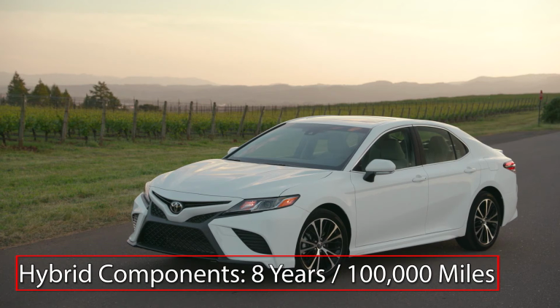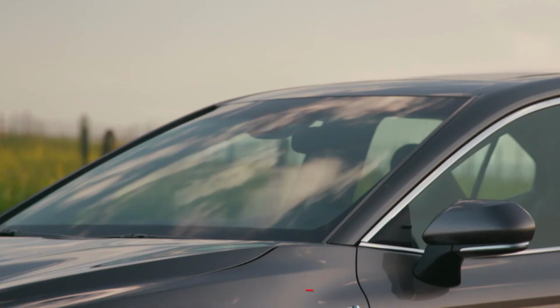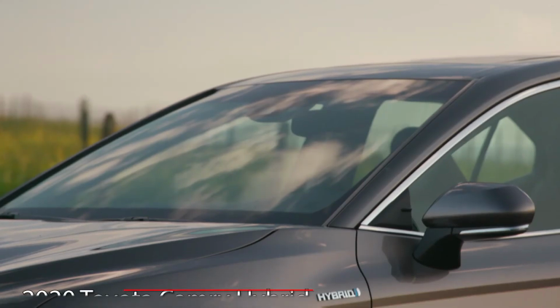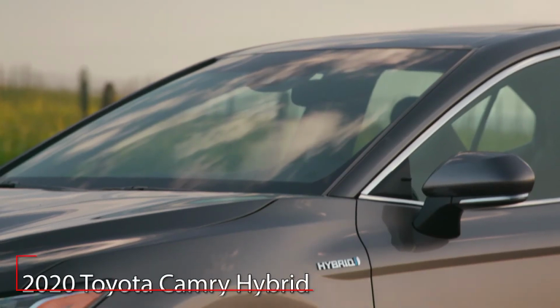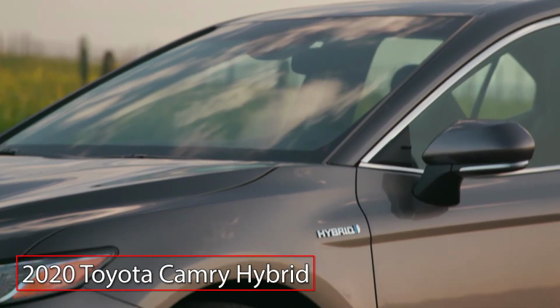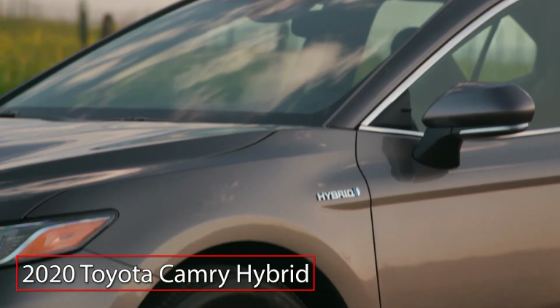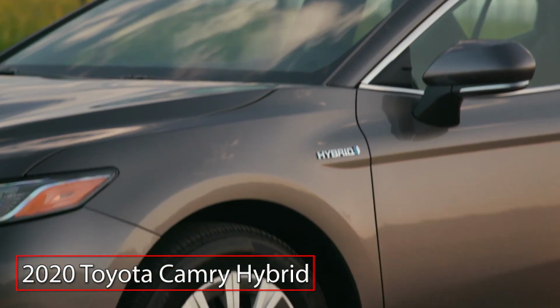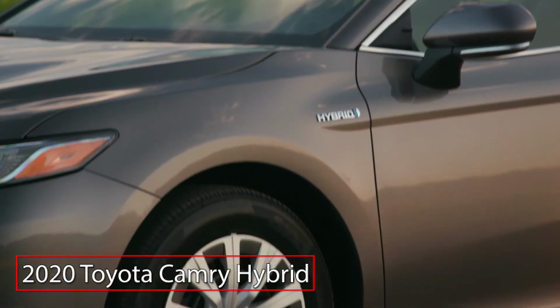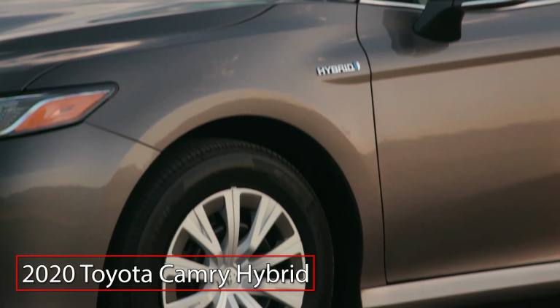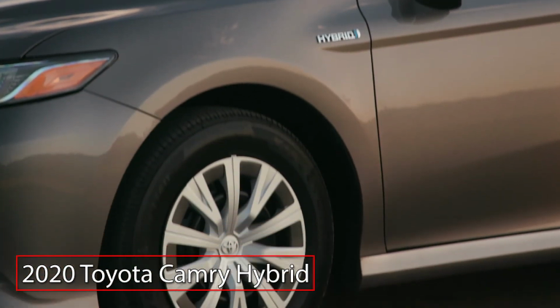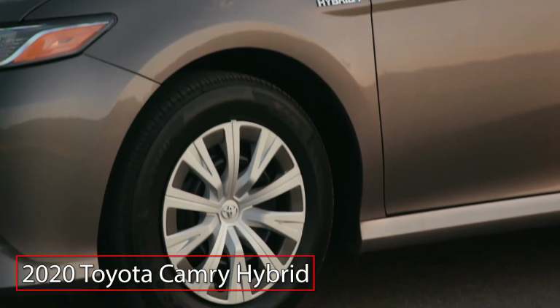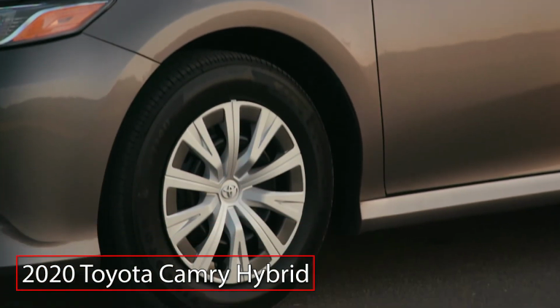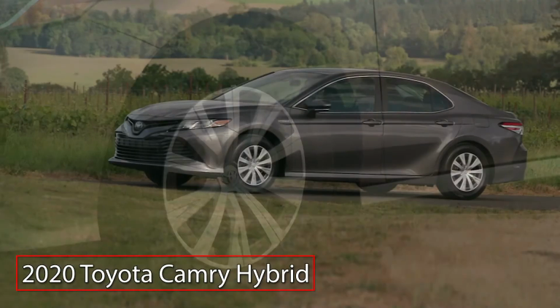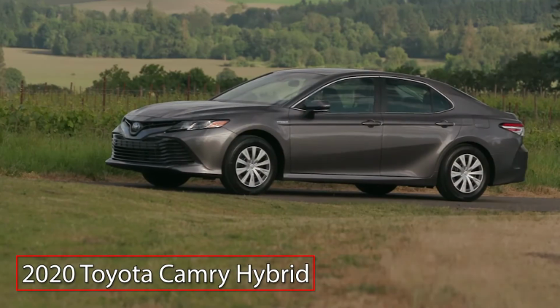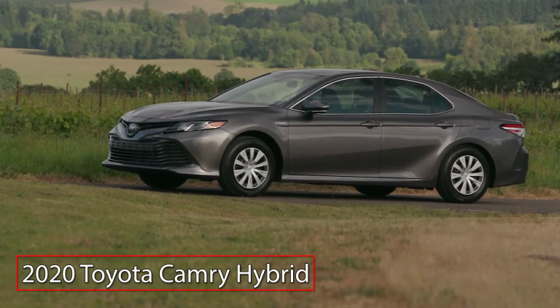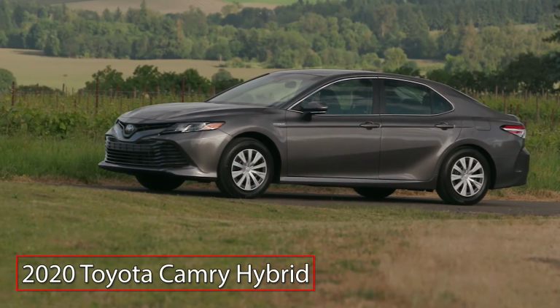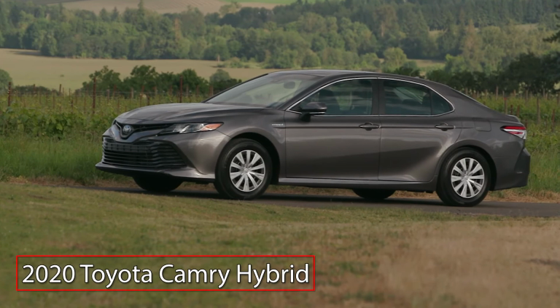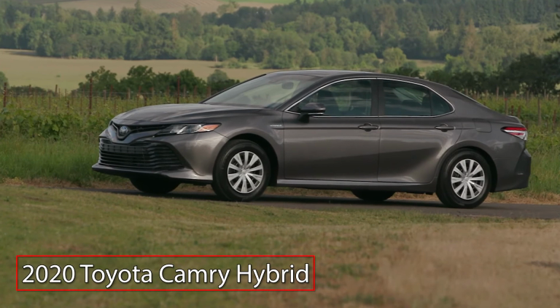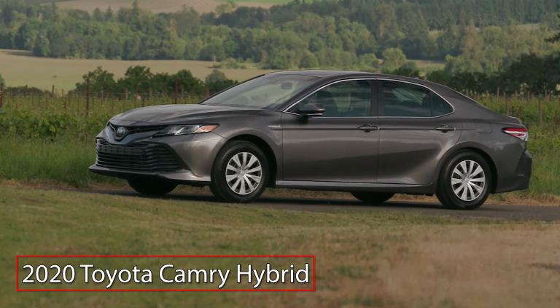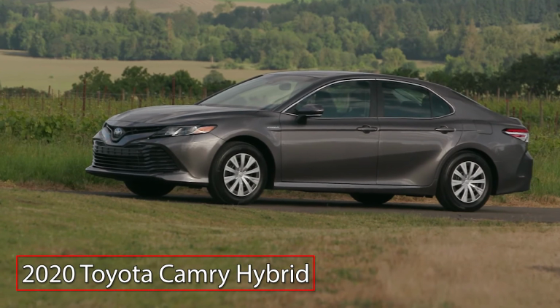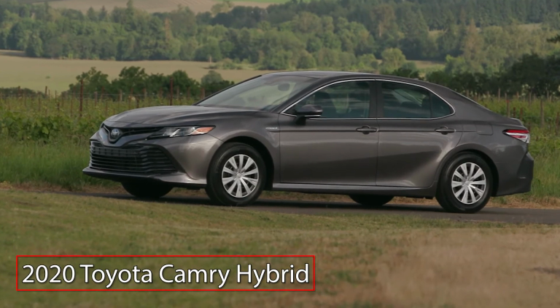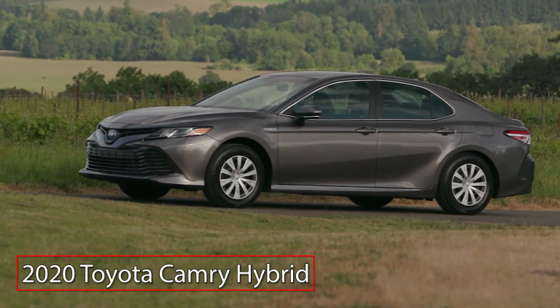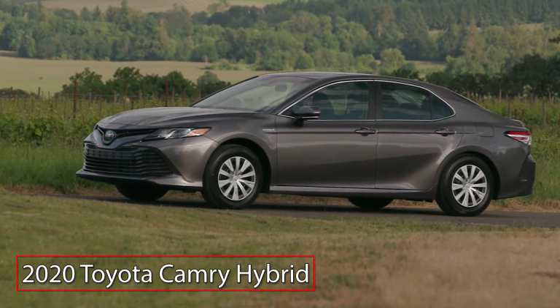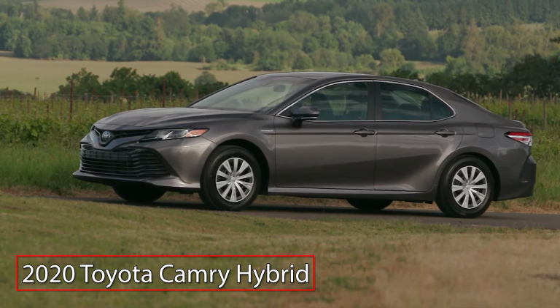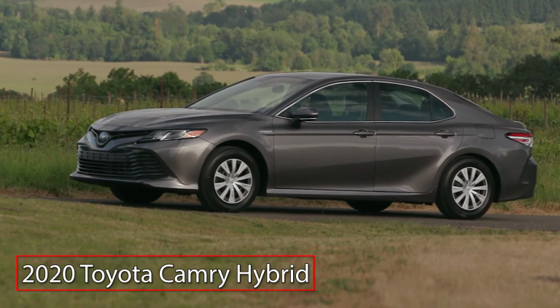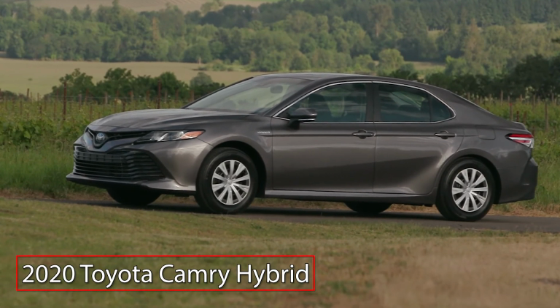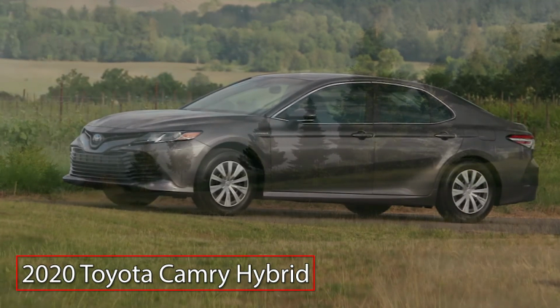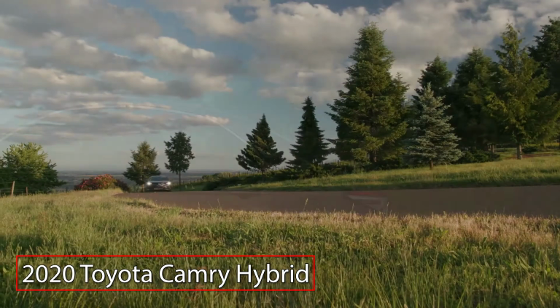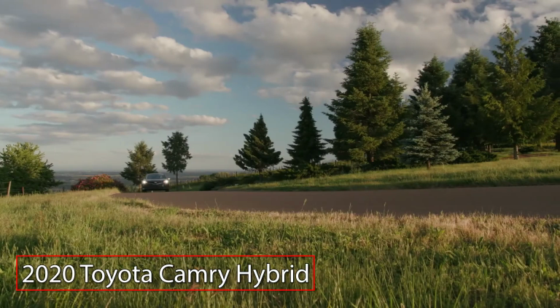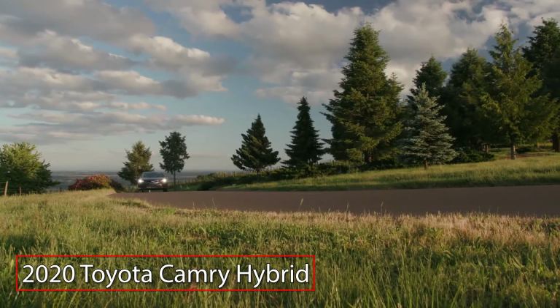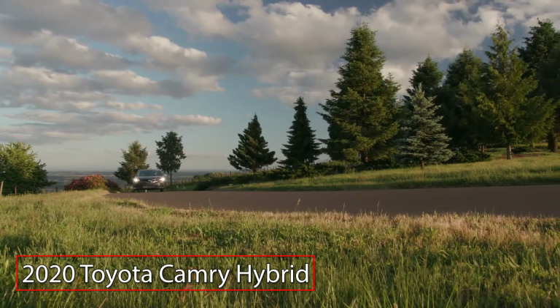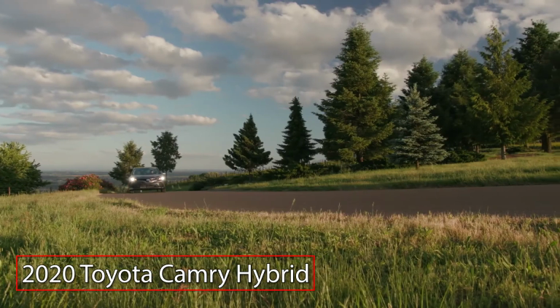The 2020 Toyota Camry Hybrid features the styling and comfort of the conventionally powered Camry with the added benefits of an advanced fuel-saving hybrid powertrain.